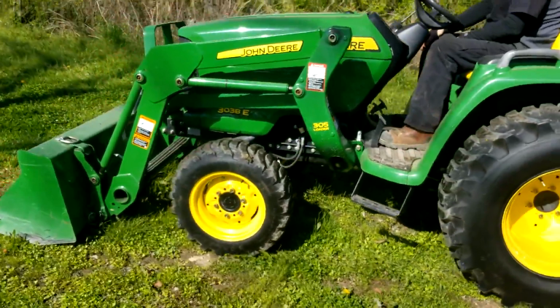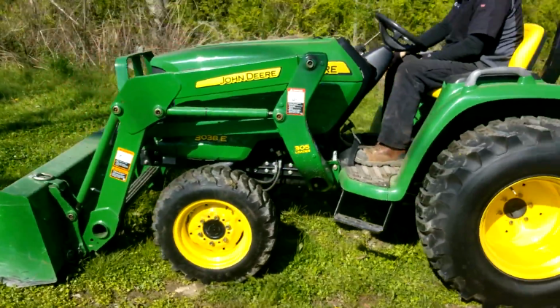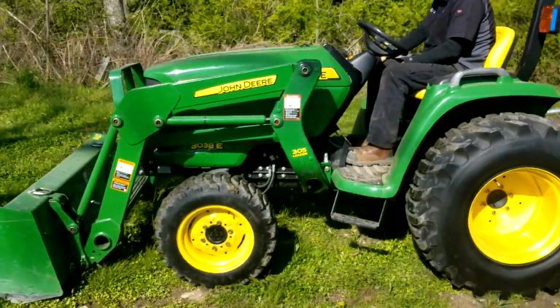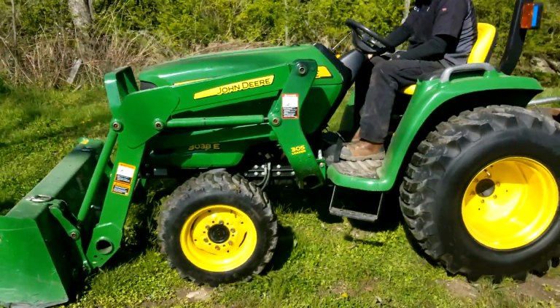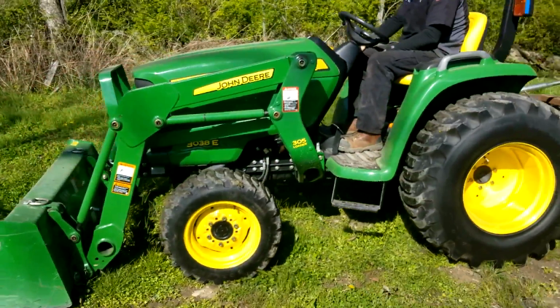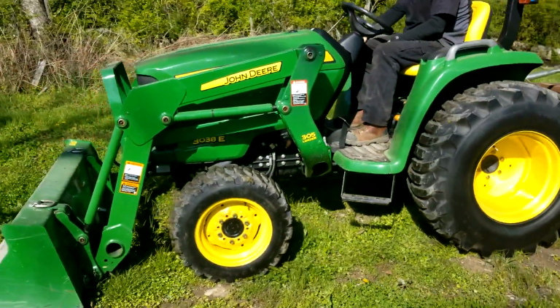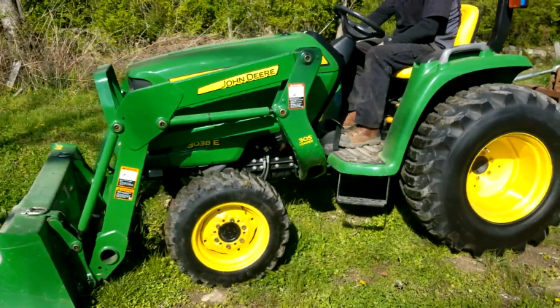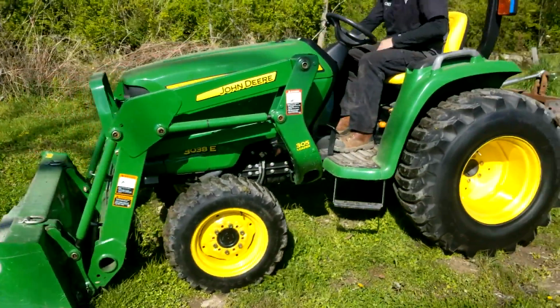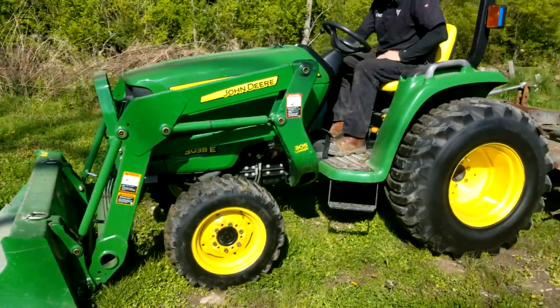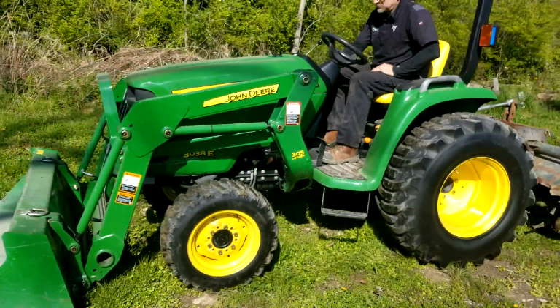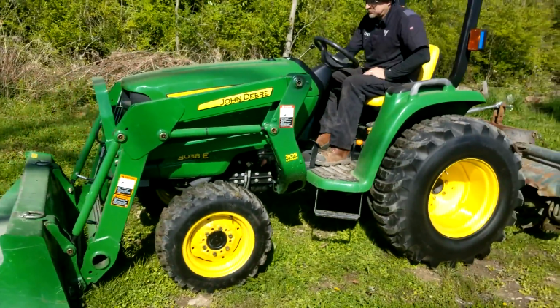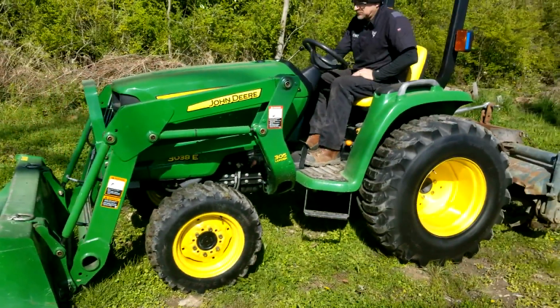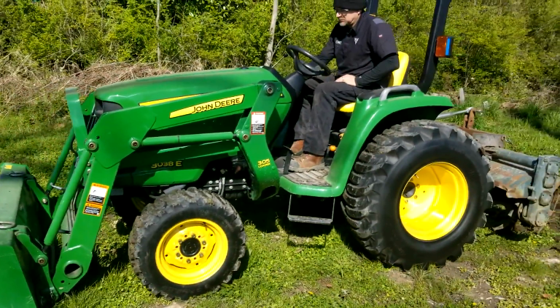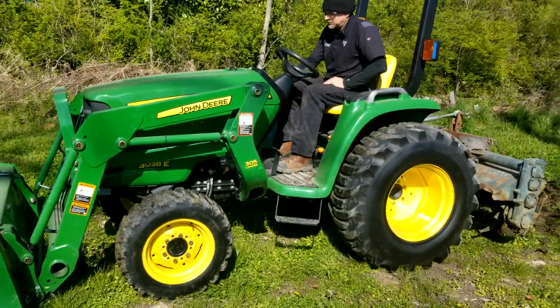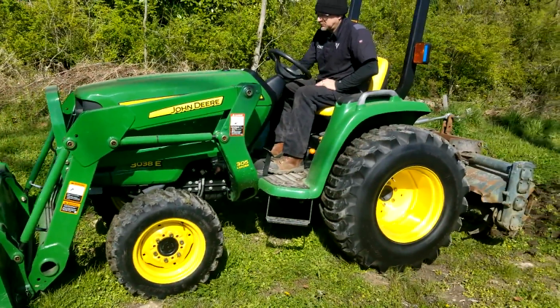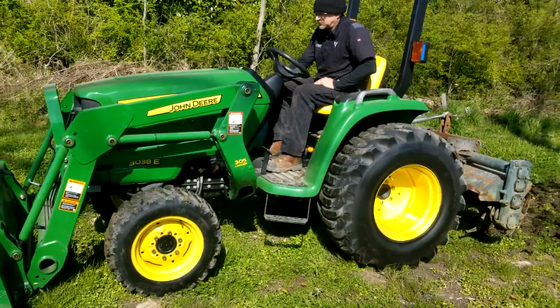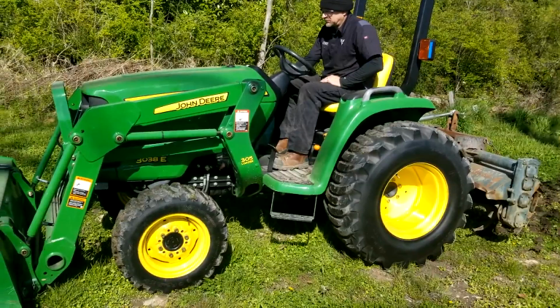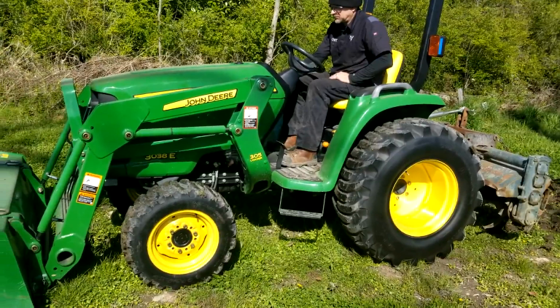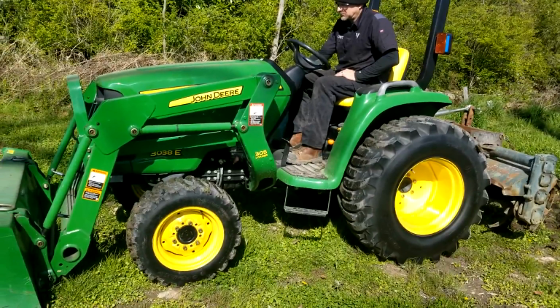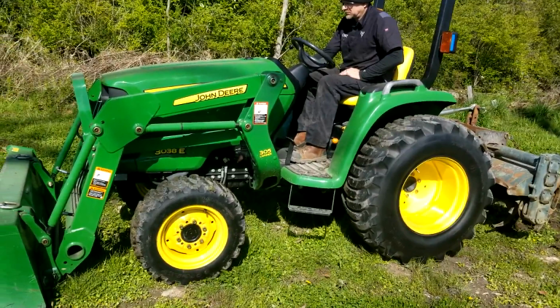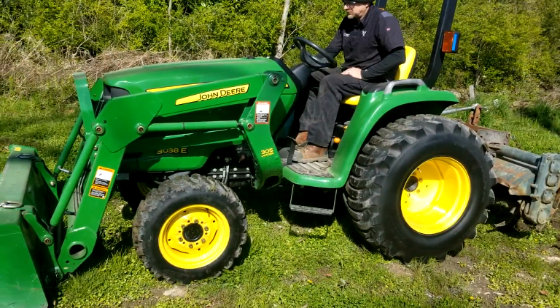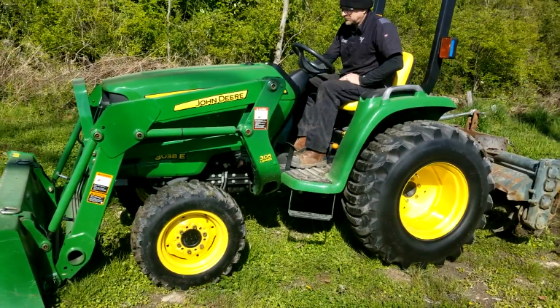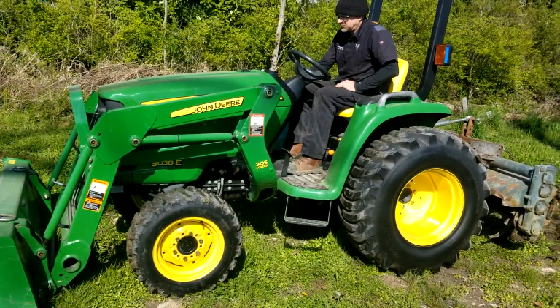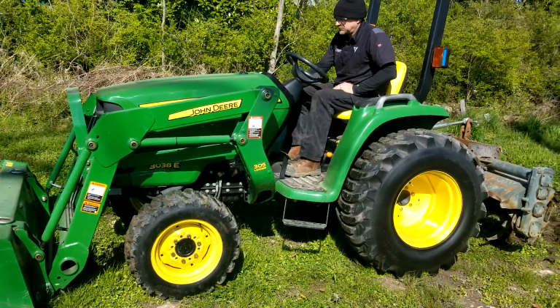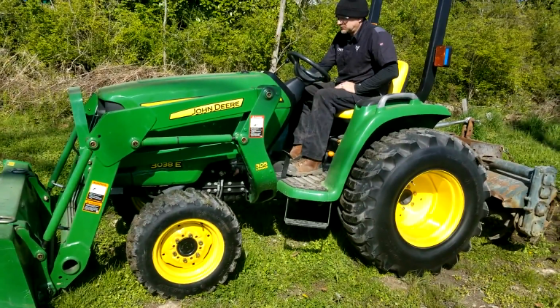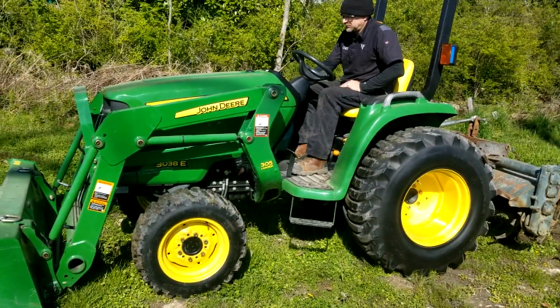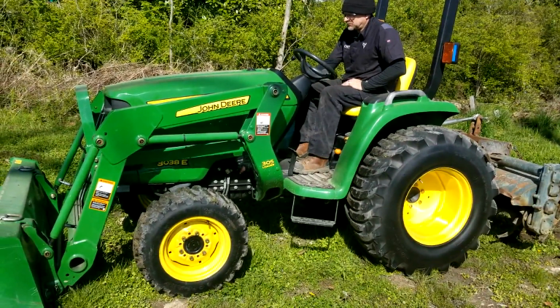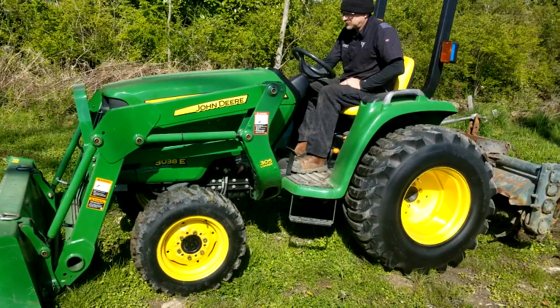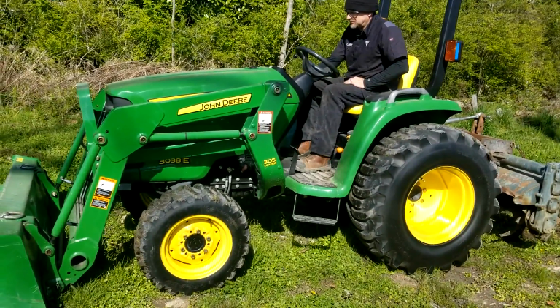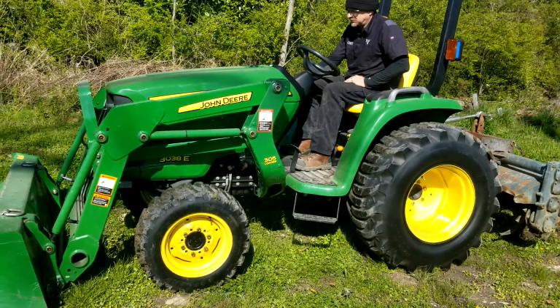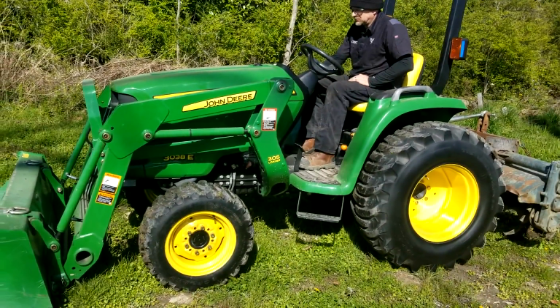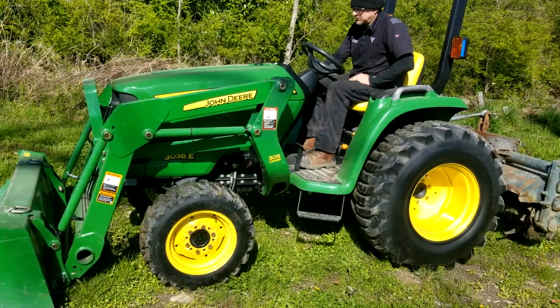Okay, there you have it. Tractor Town, with delivery available anywhere in the U.S.A. Thank you.